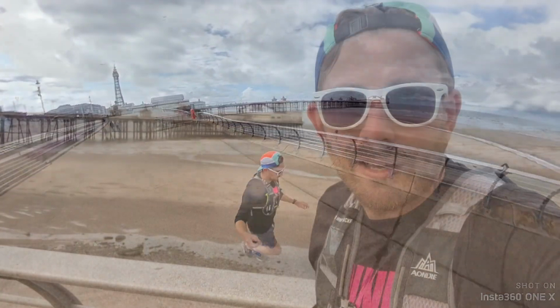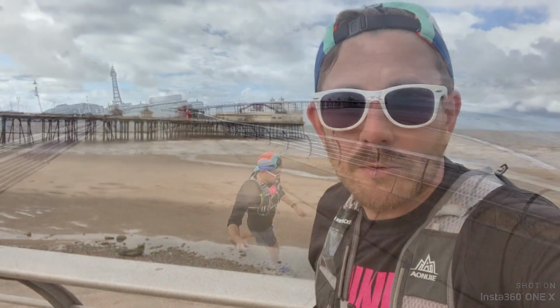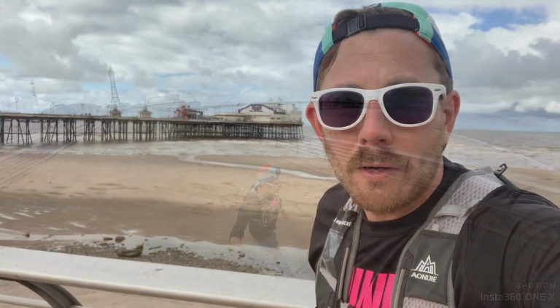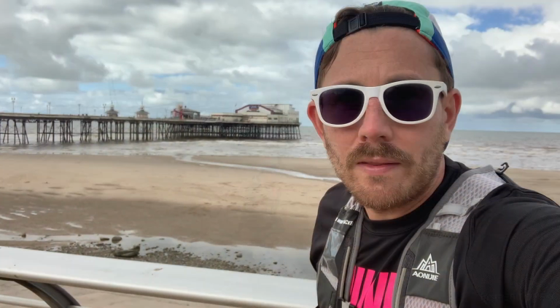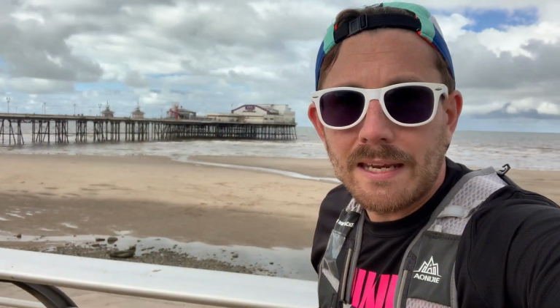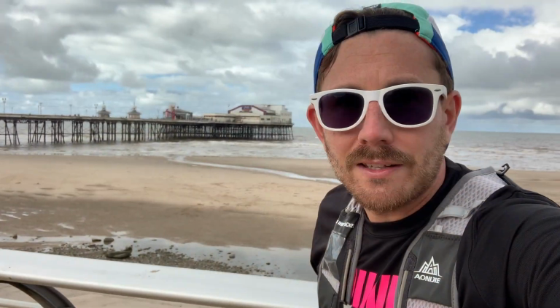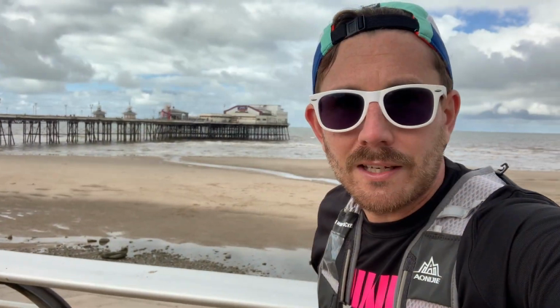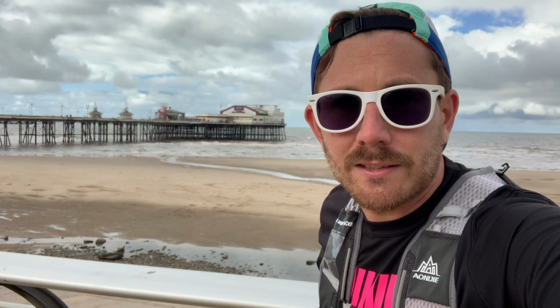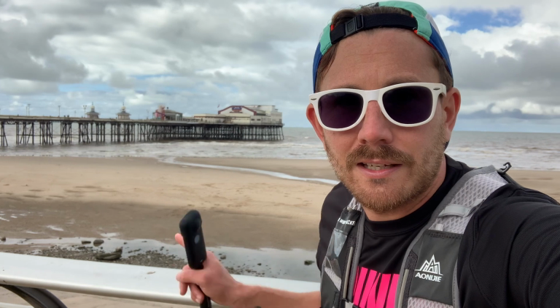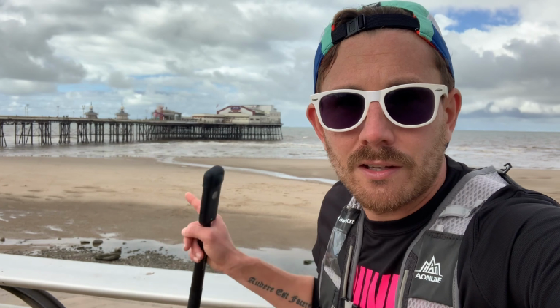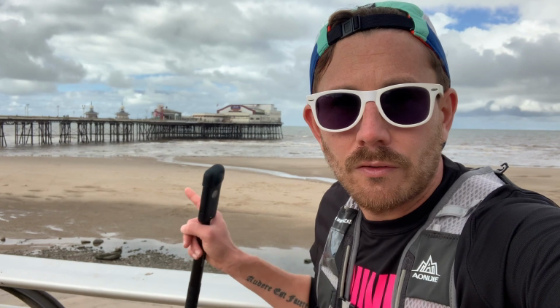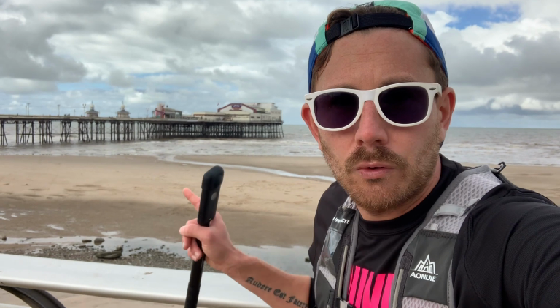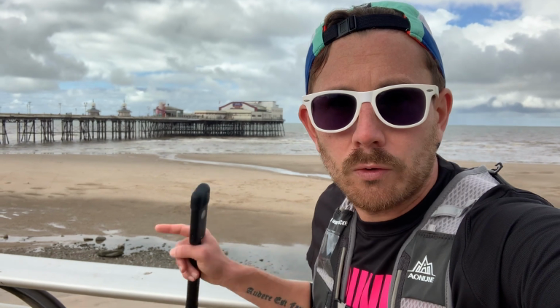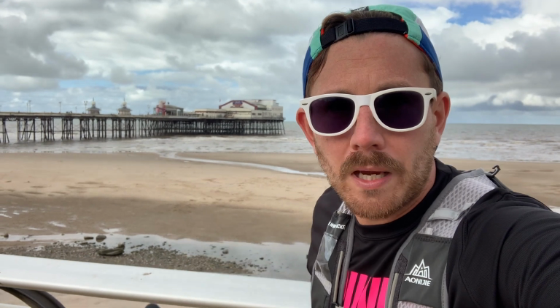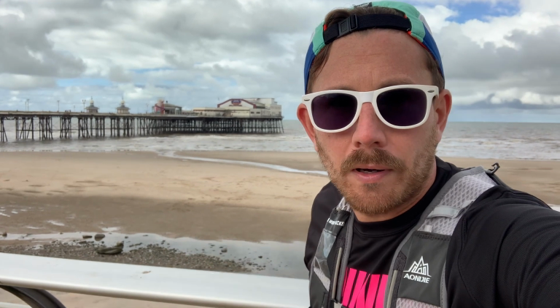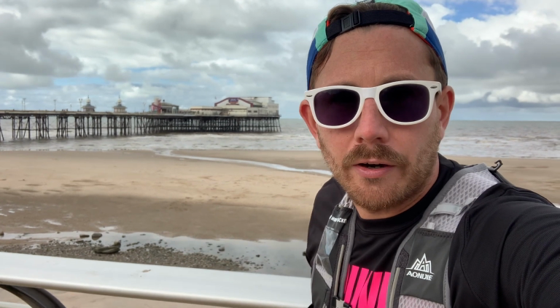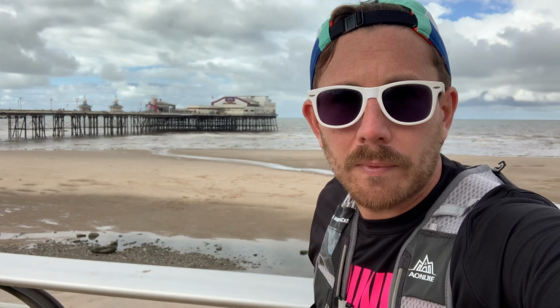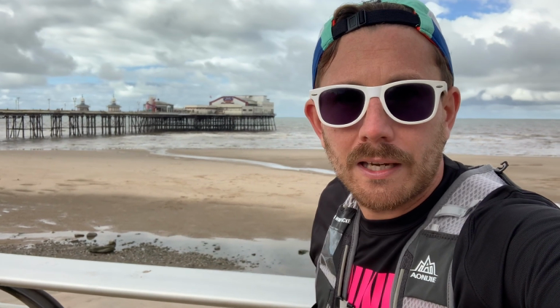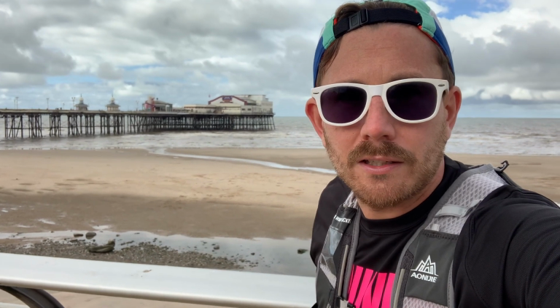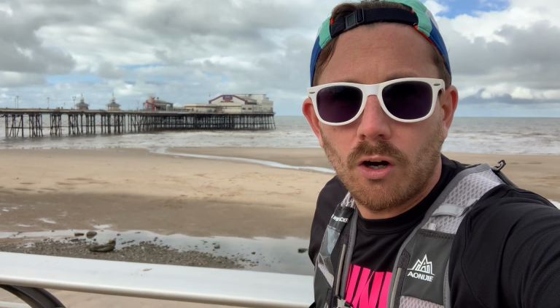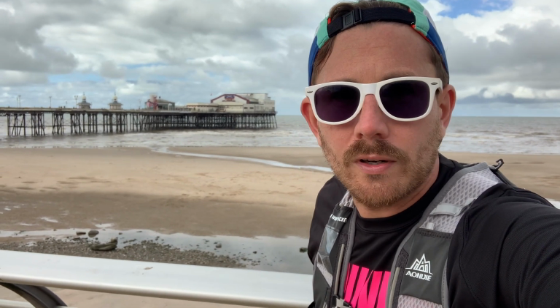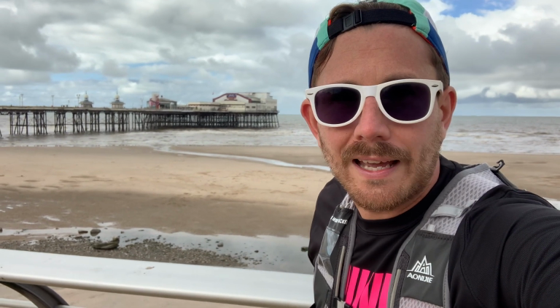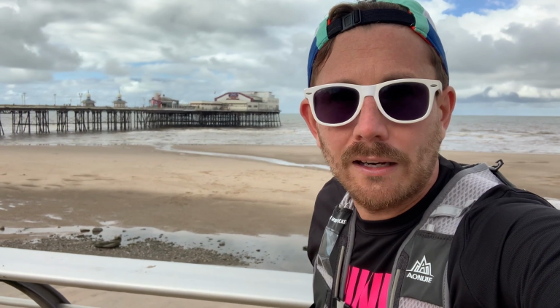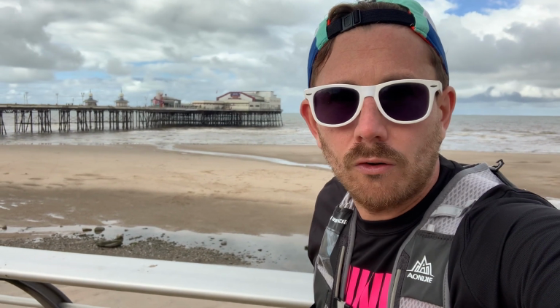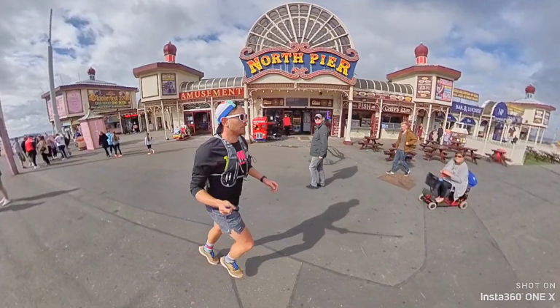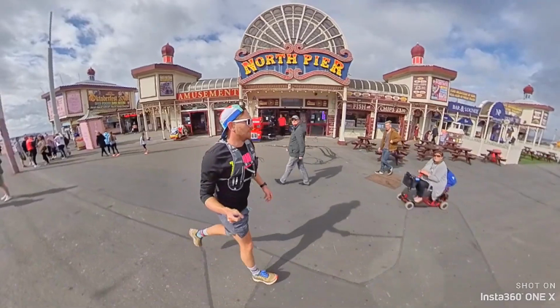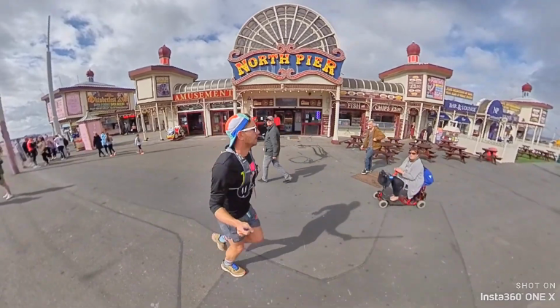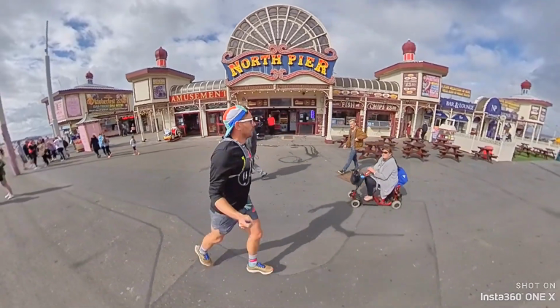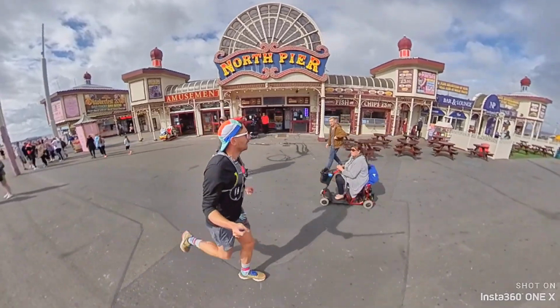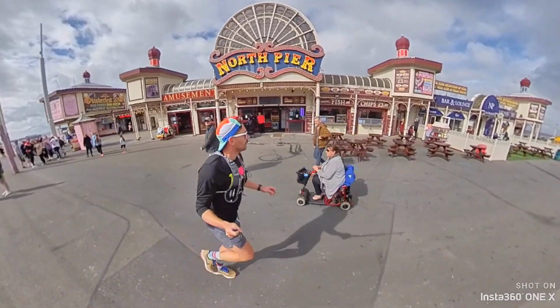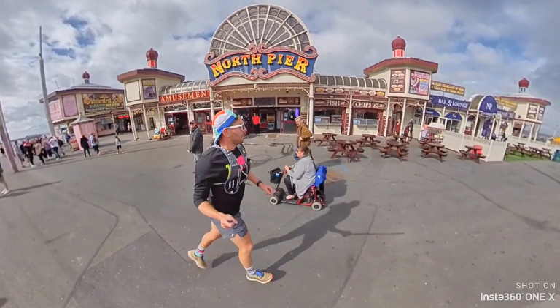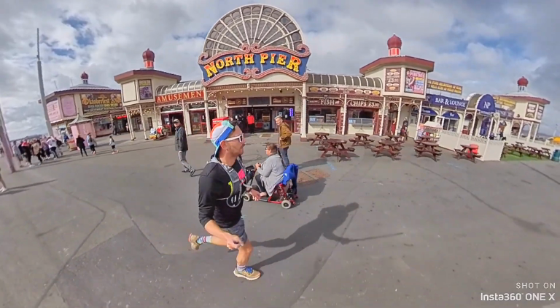Built in the 1860s, the North Pier behind me is the oldest and longest of Blackpool's three piers.